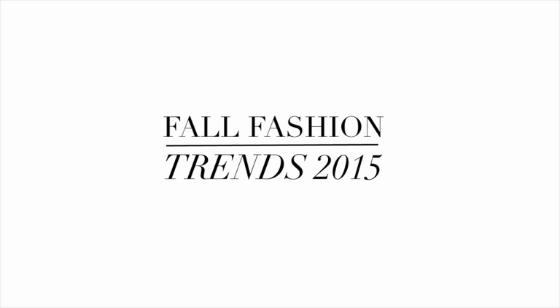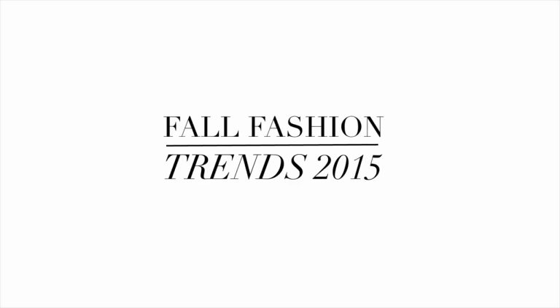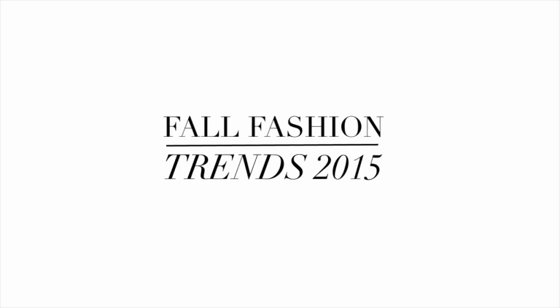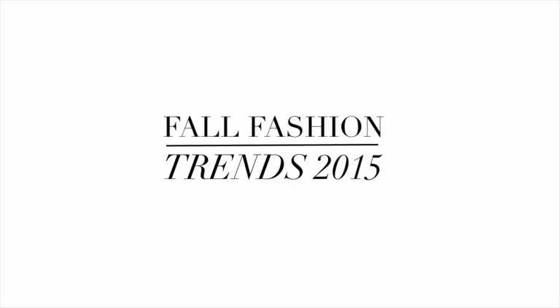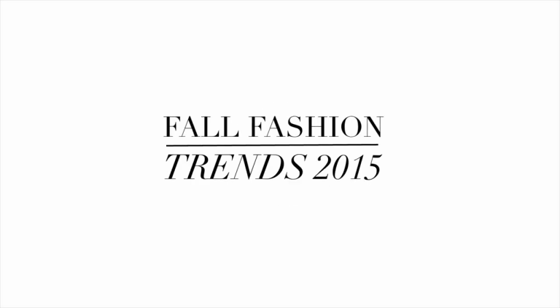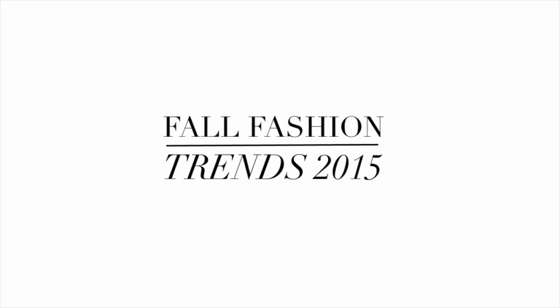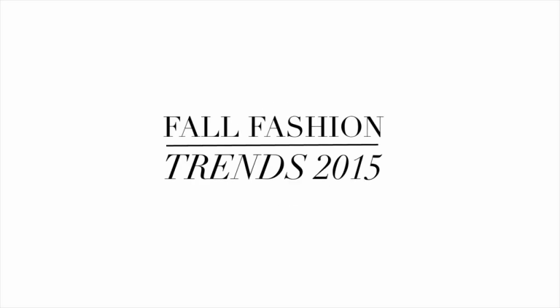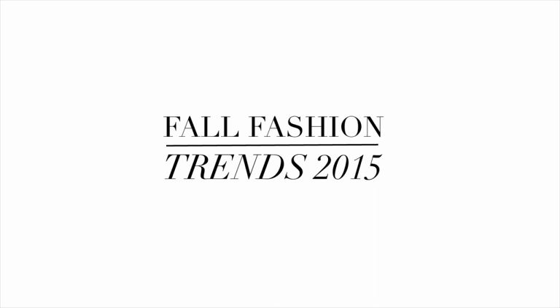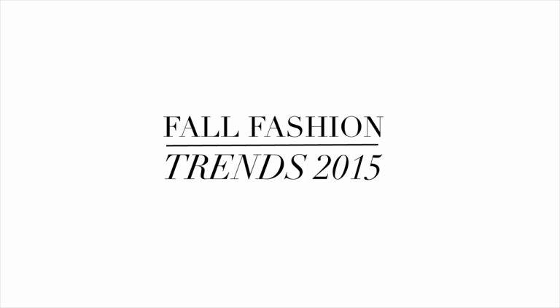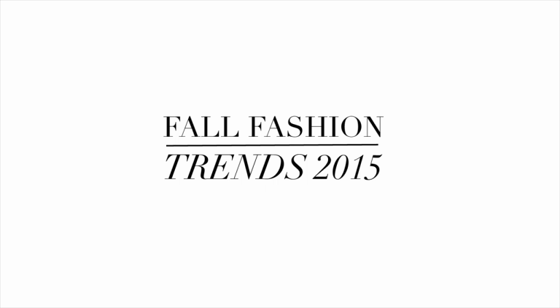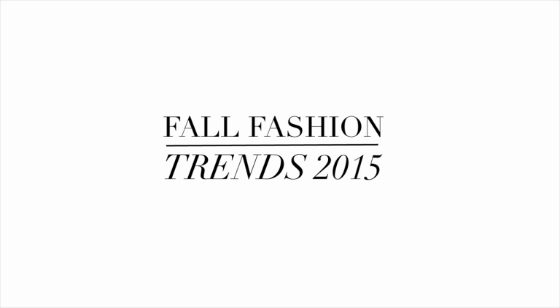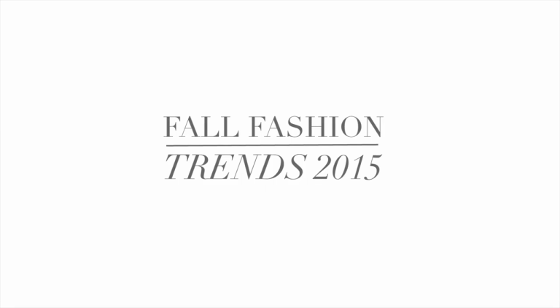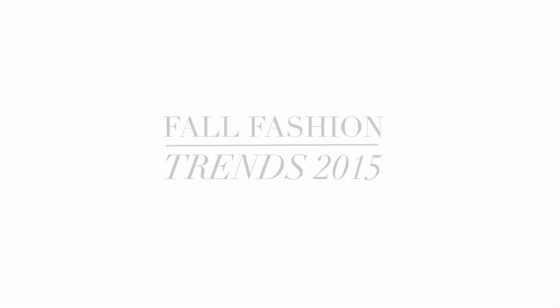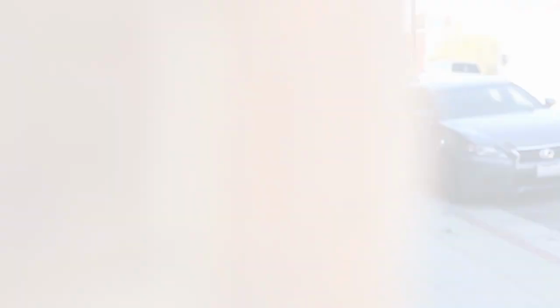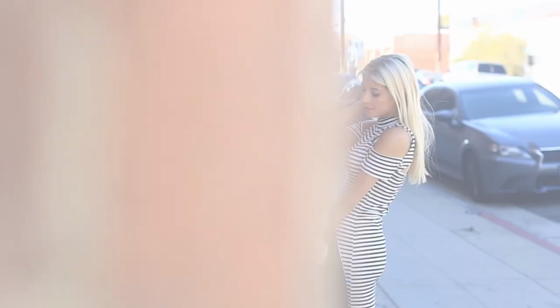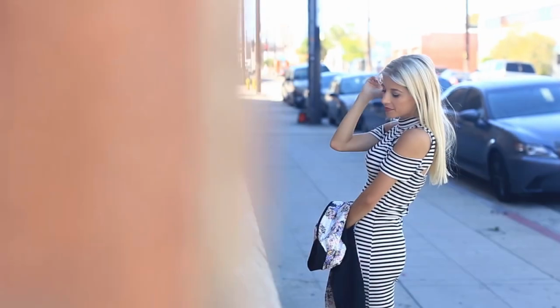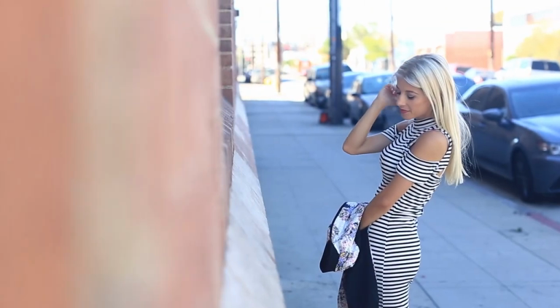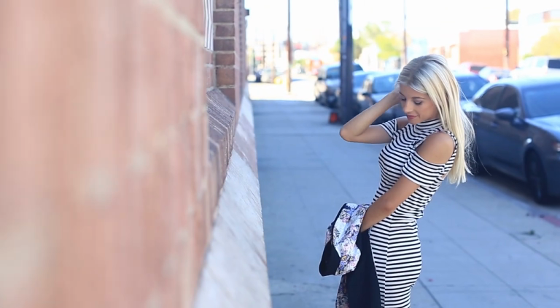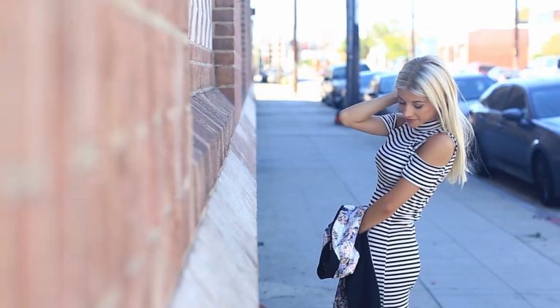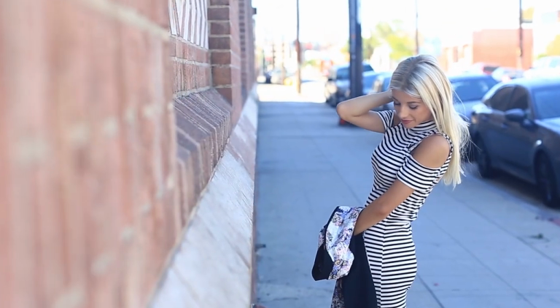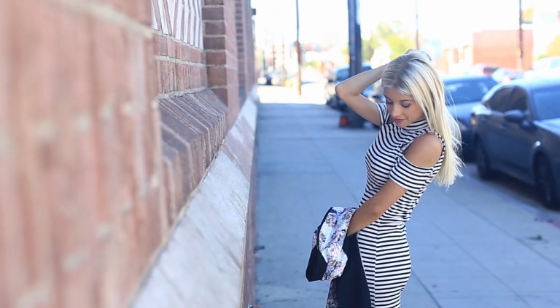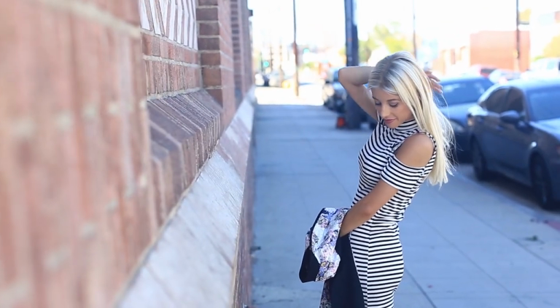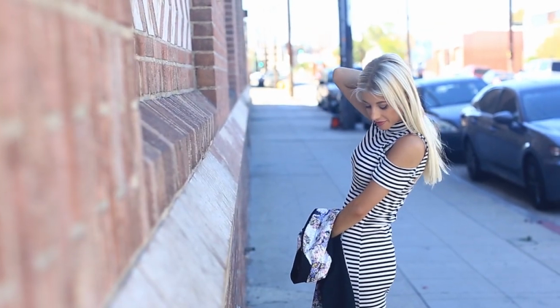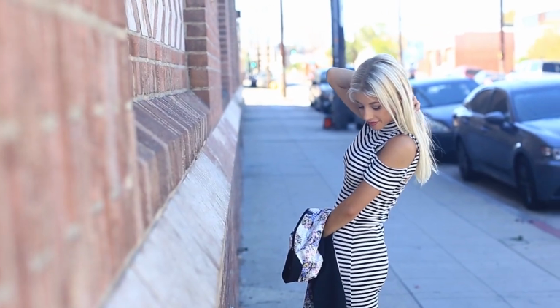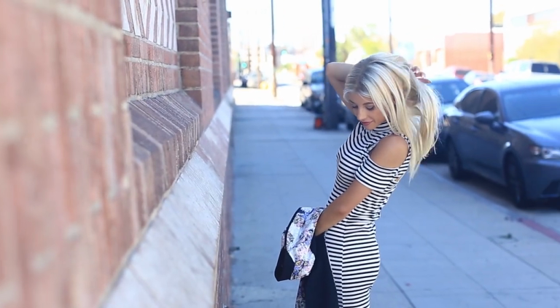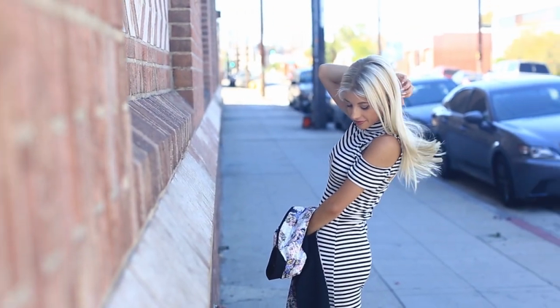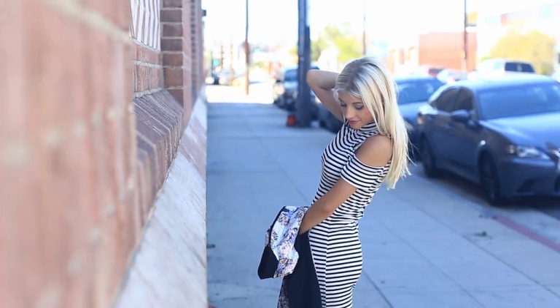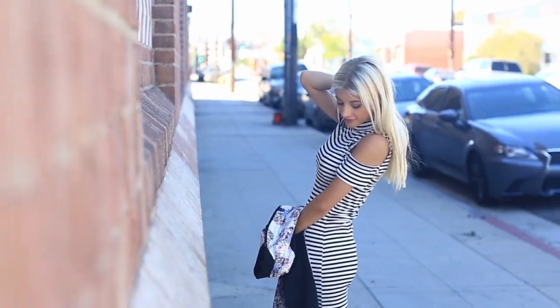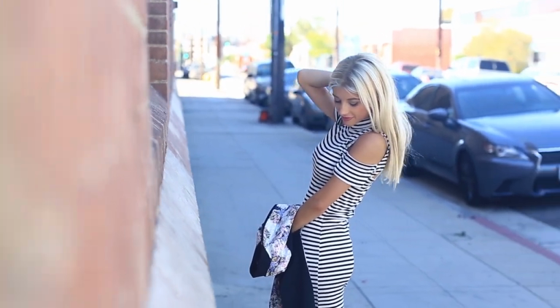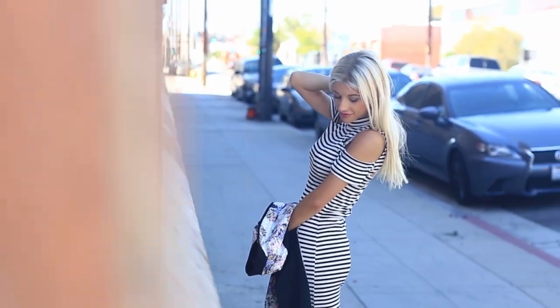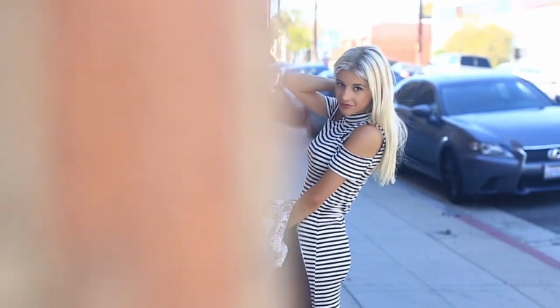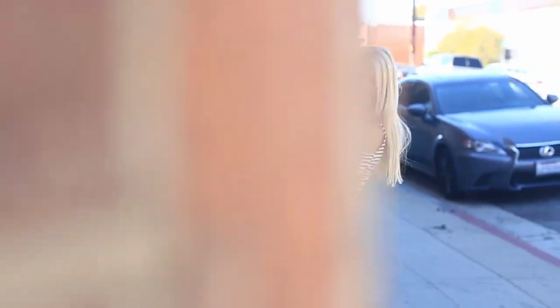Hey guys! Today I'm going to show you some of the latest fall fashion trends I handpicked and I'm going to show you how to style them.